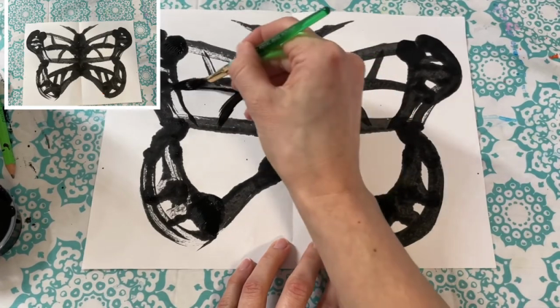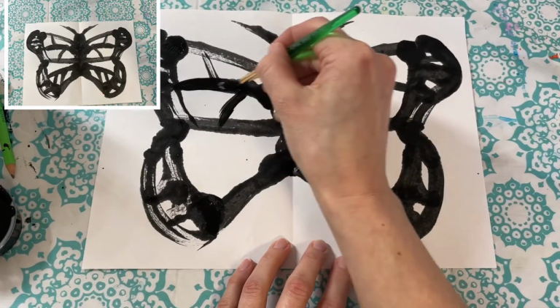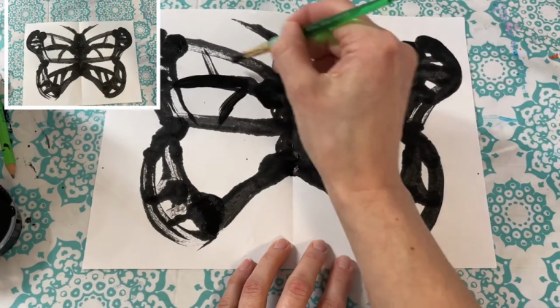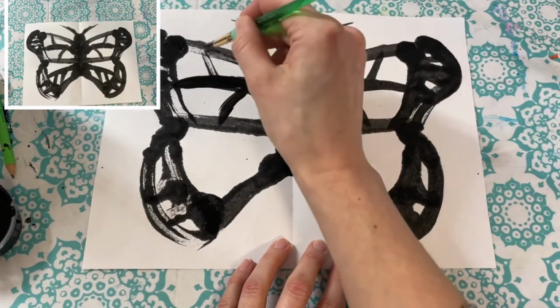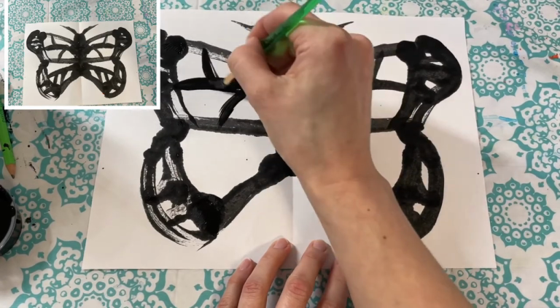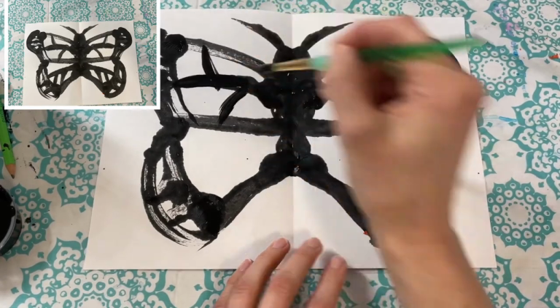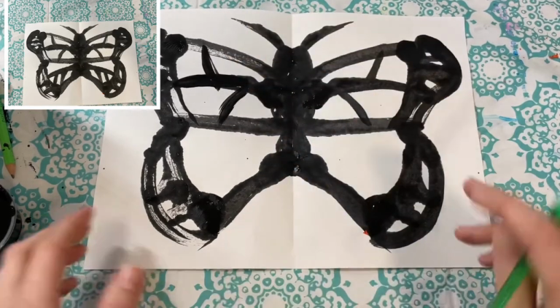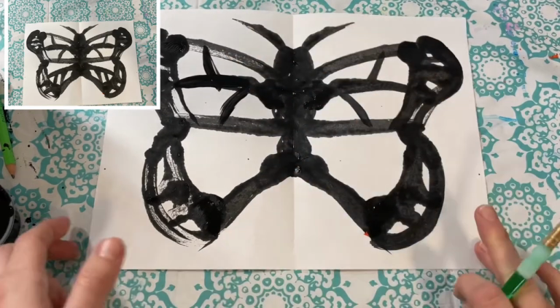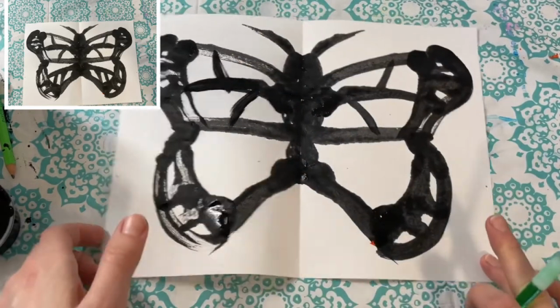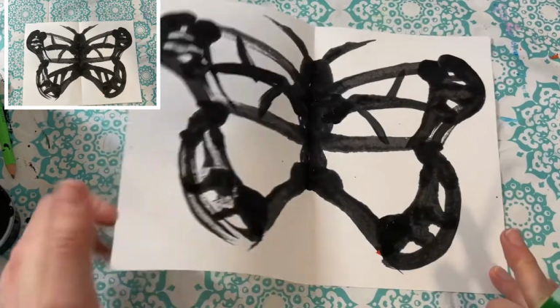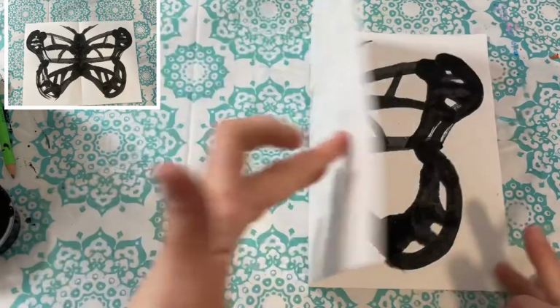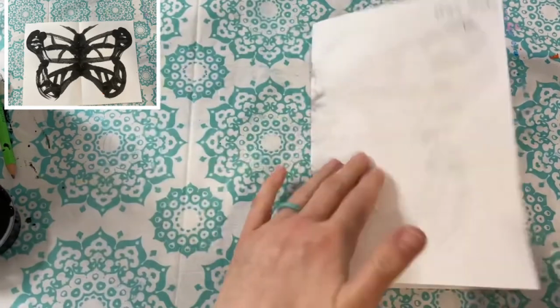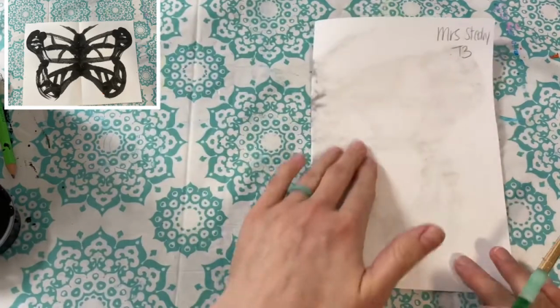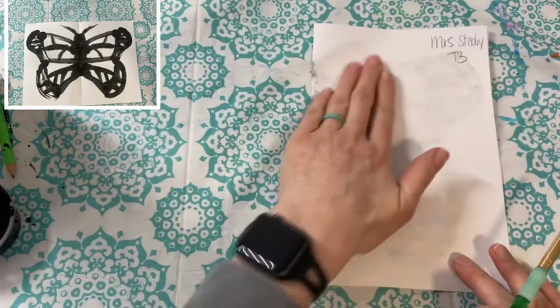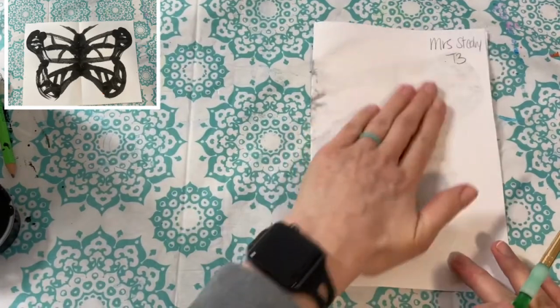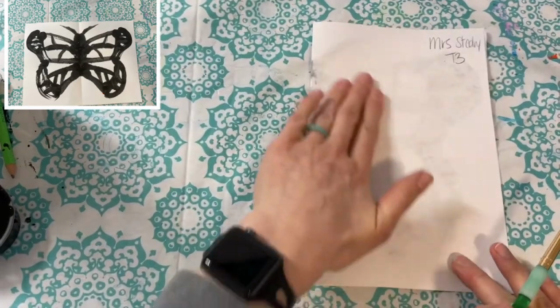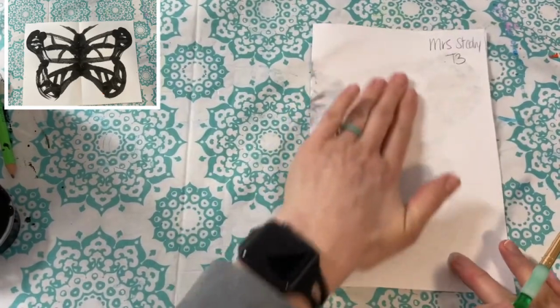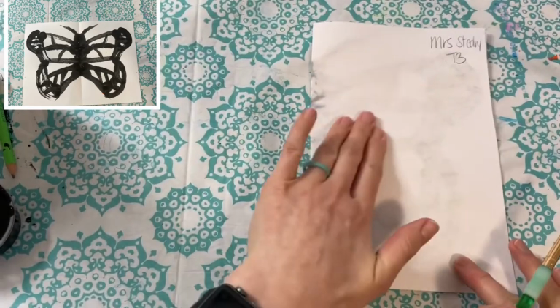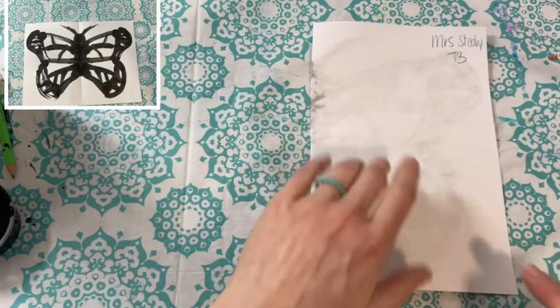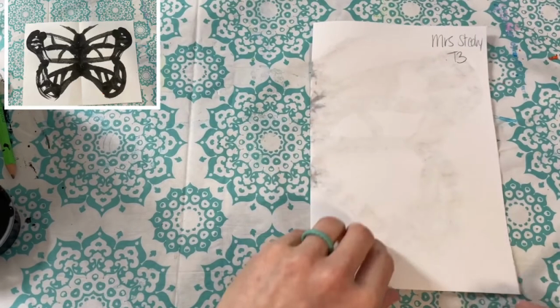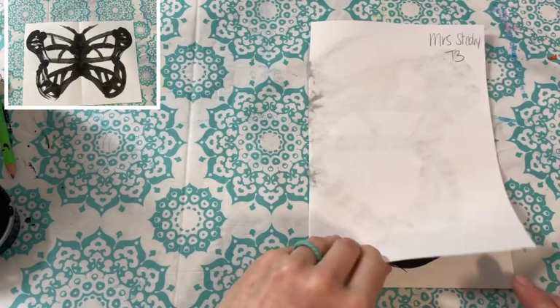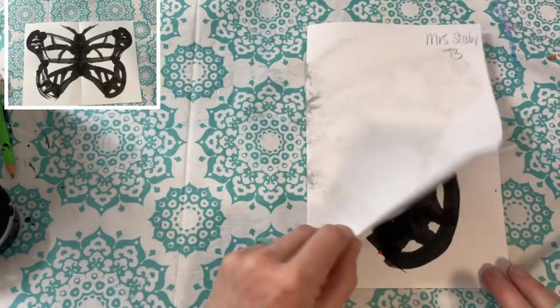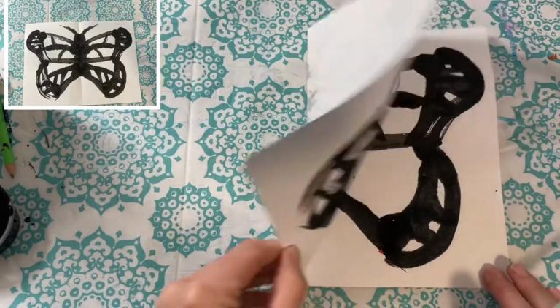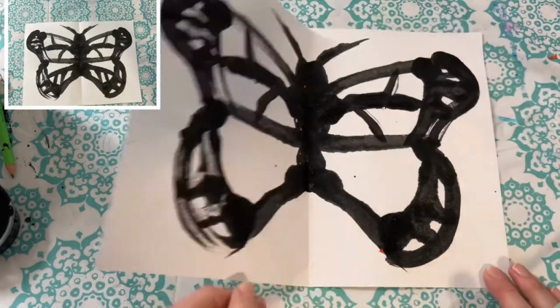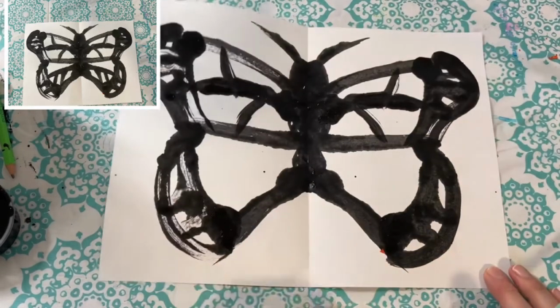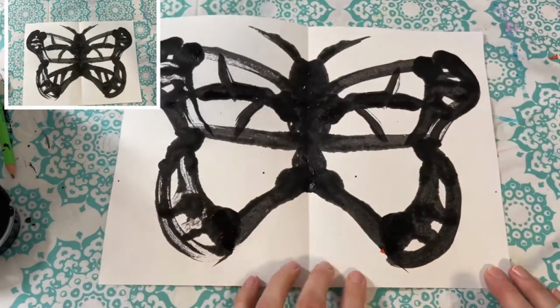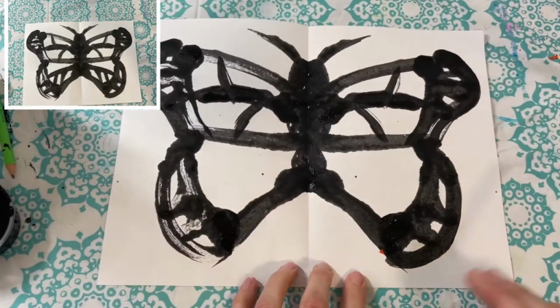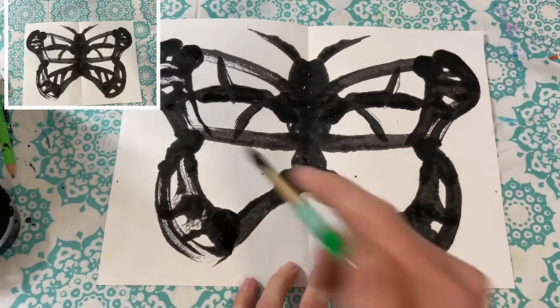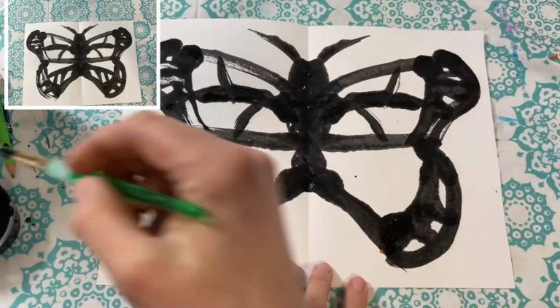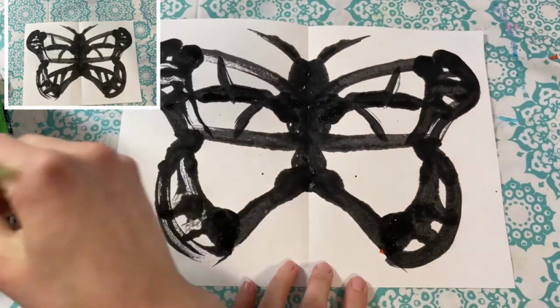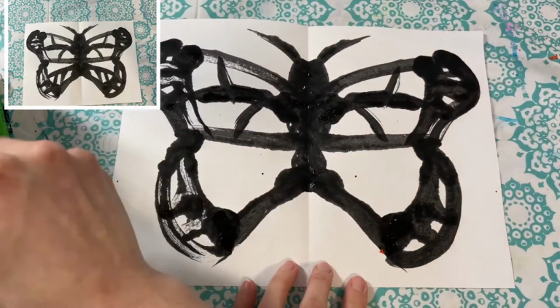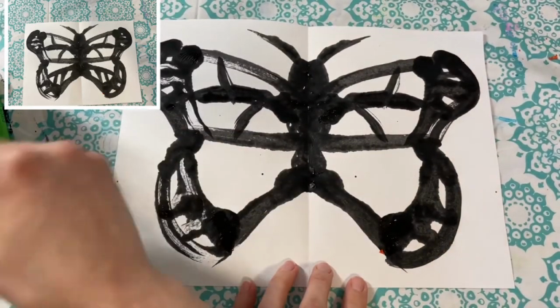Do any touch-ups along the way as you need to — just don't forget to fold it and gently rub the back of your paper.